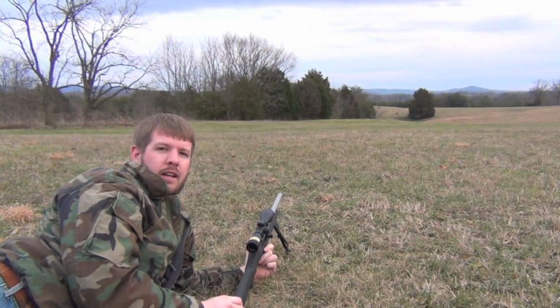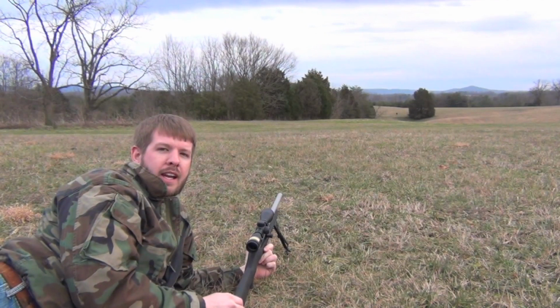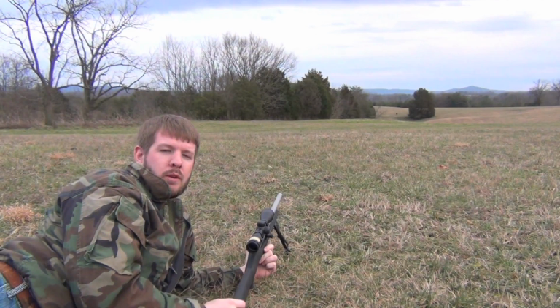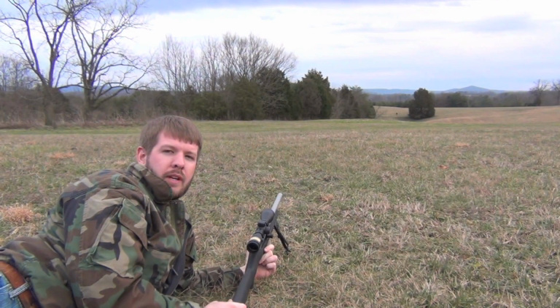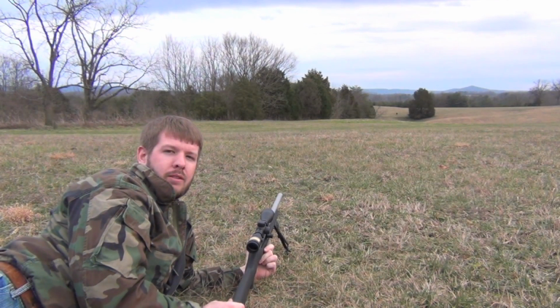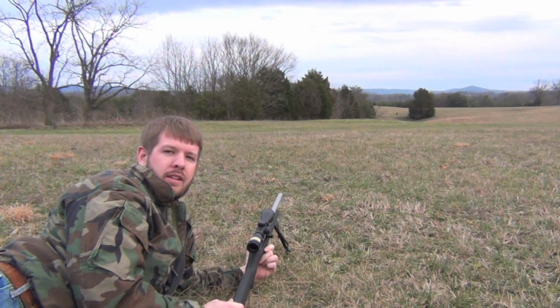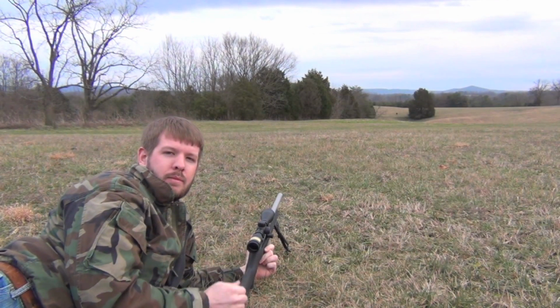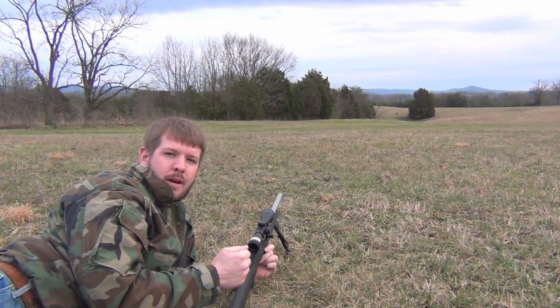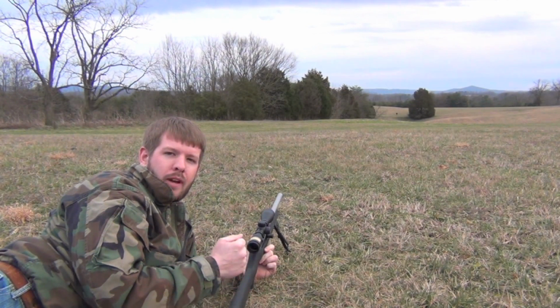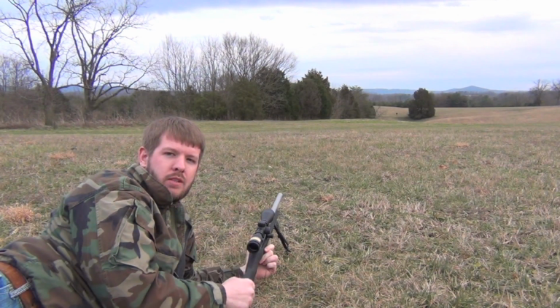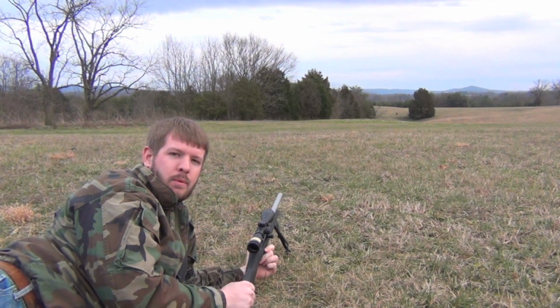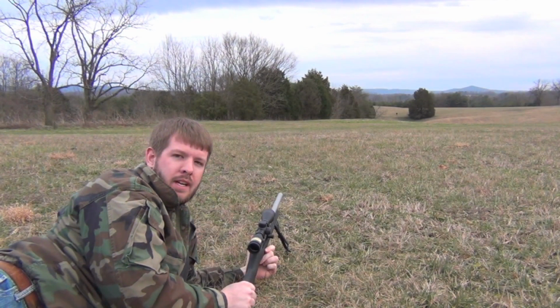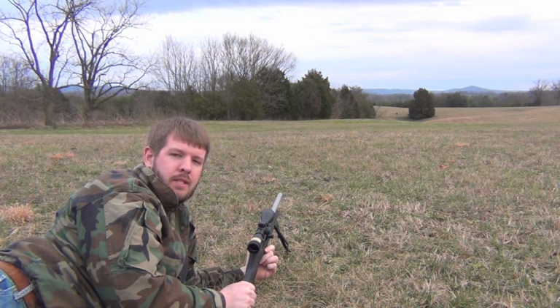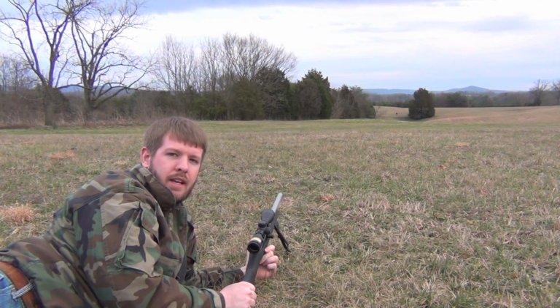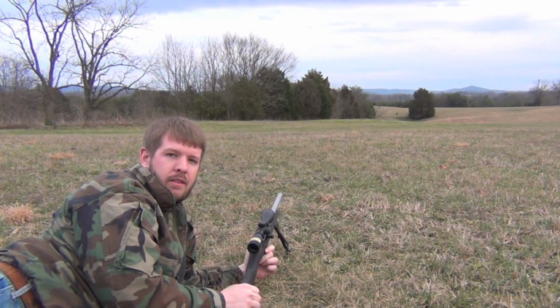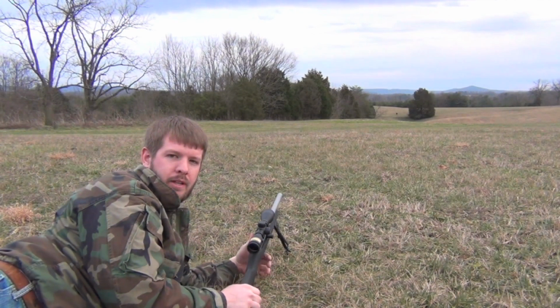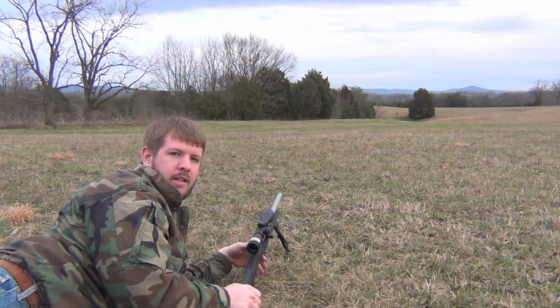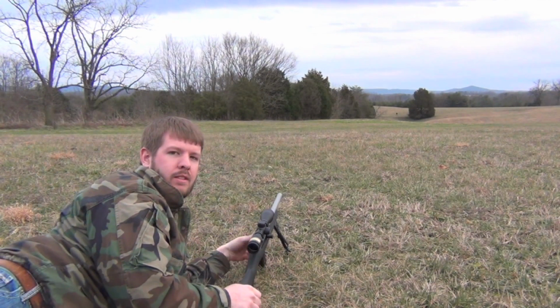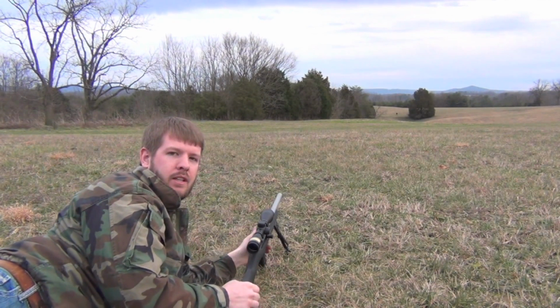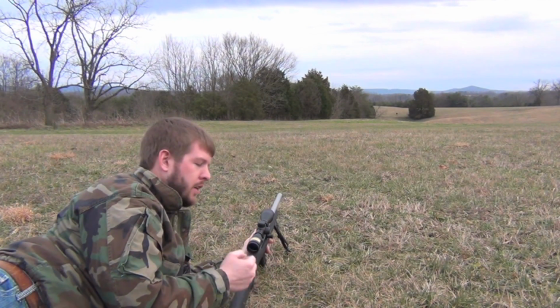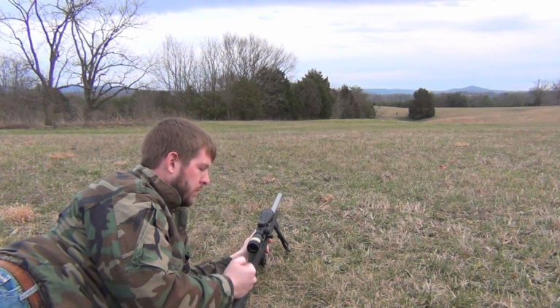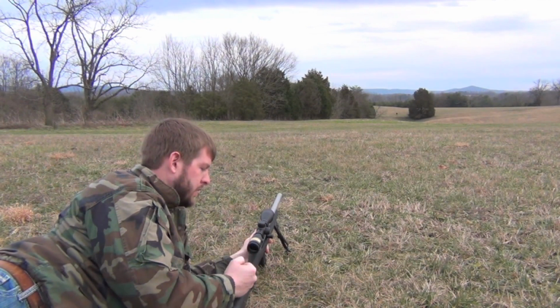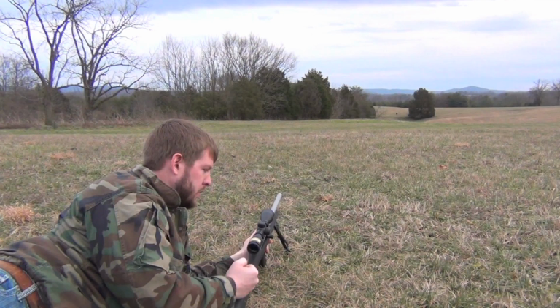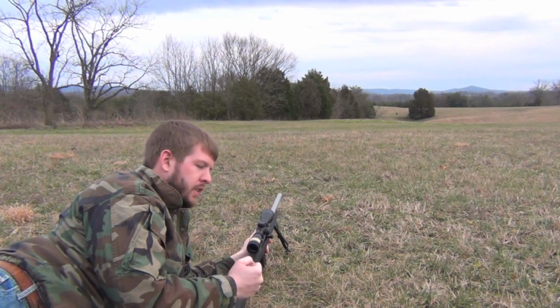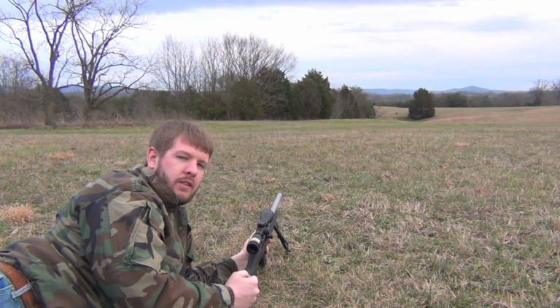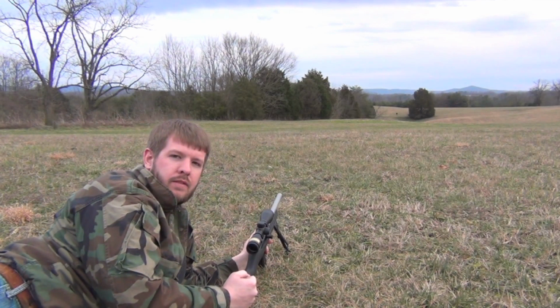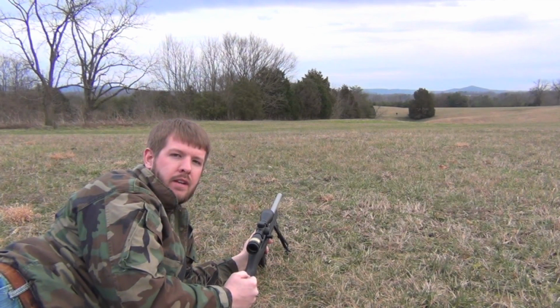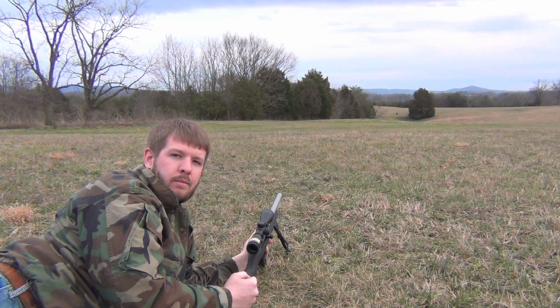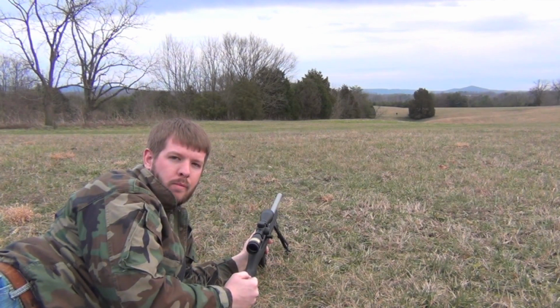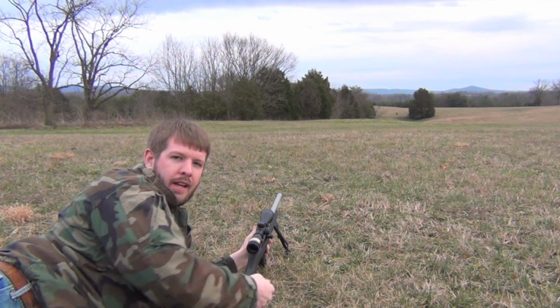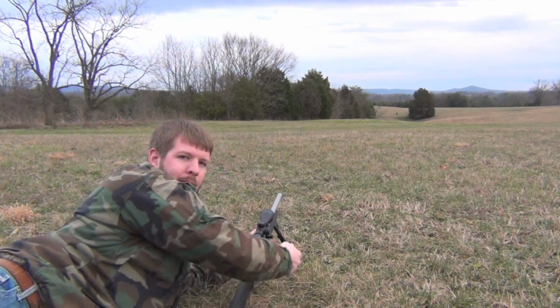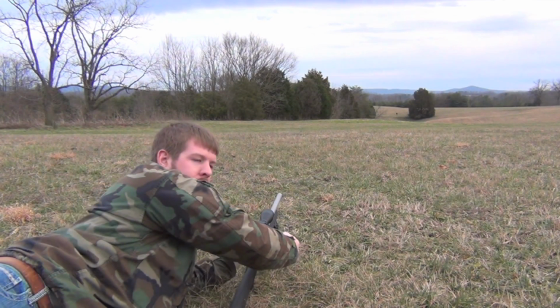Hey guys, real quick I'm going to show you all some double and triple taps at 300 yards. Ruger 10-22 using Federal bulk pack ammunition.